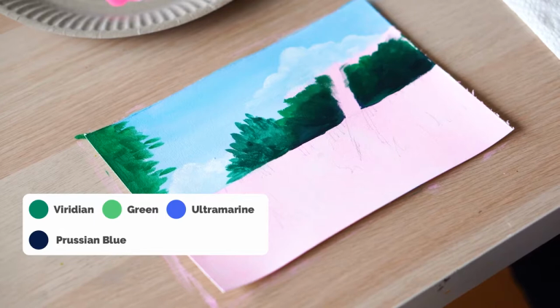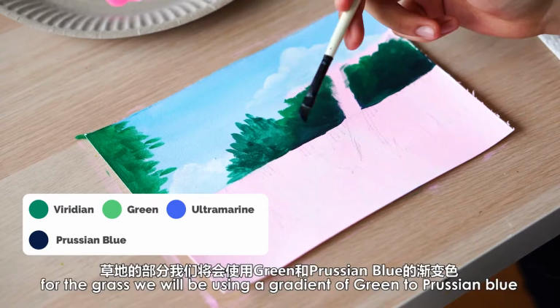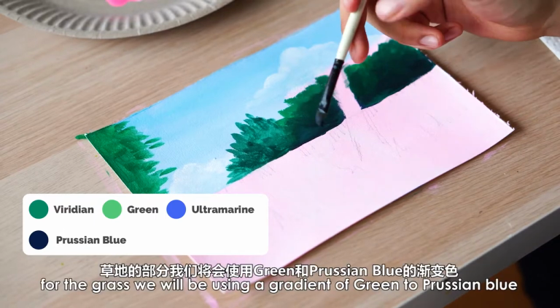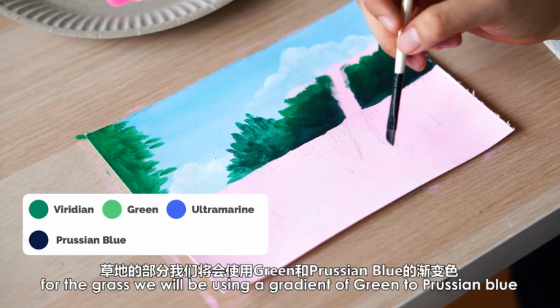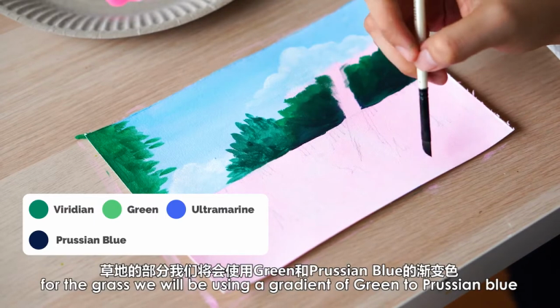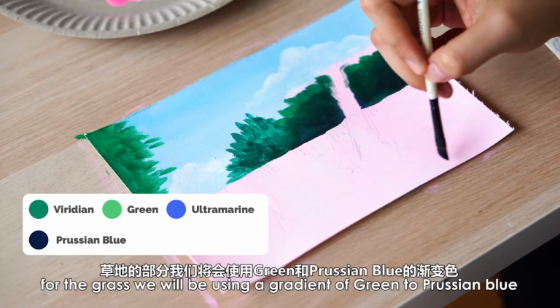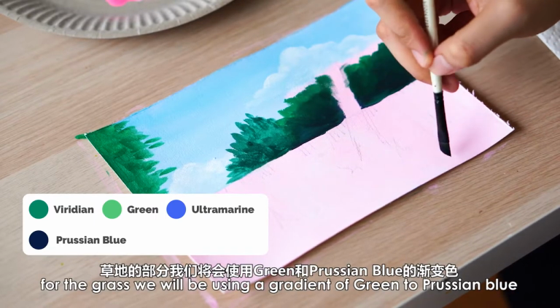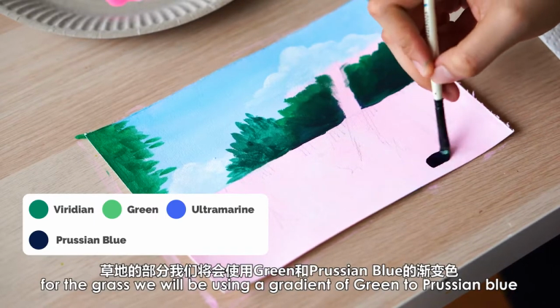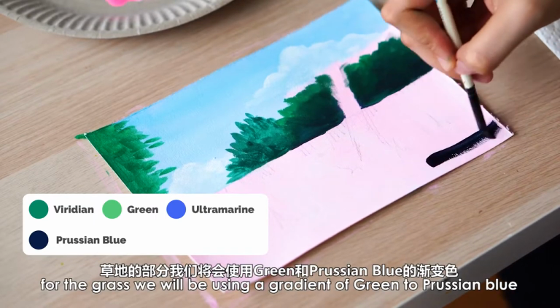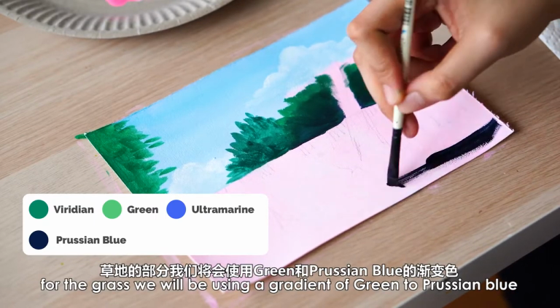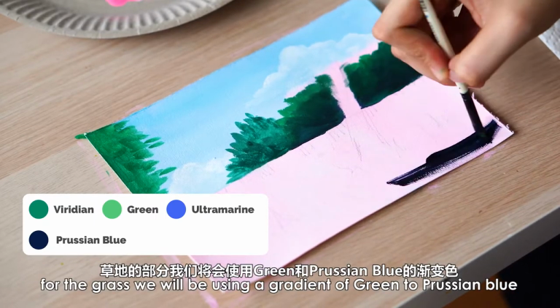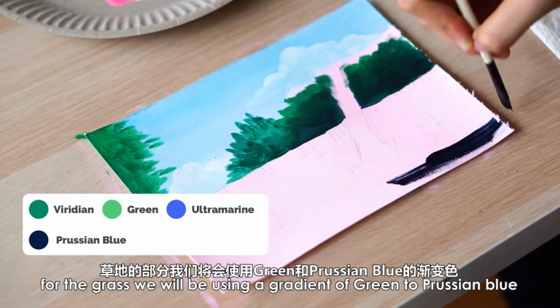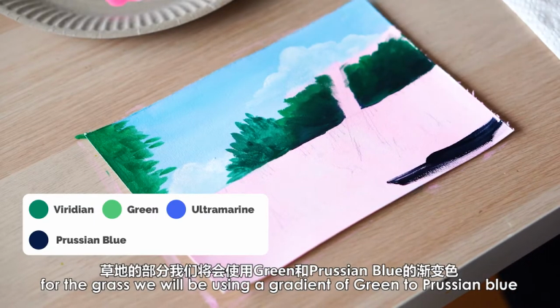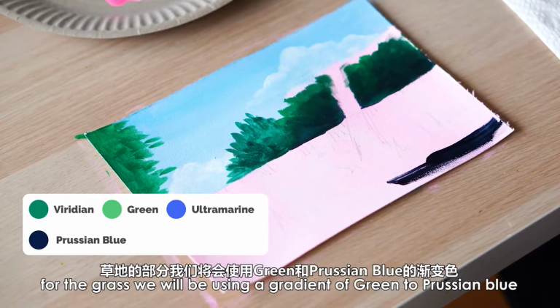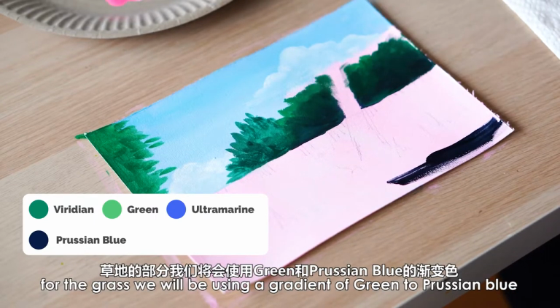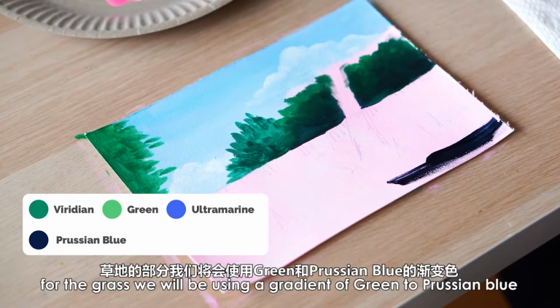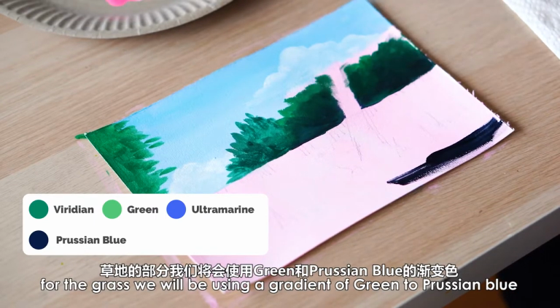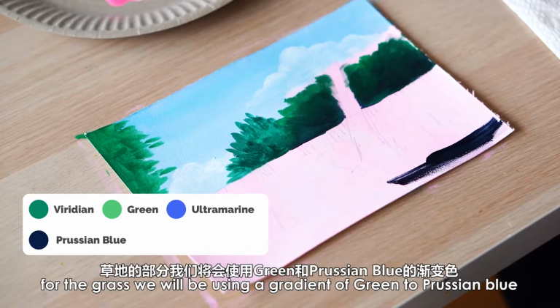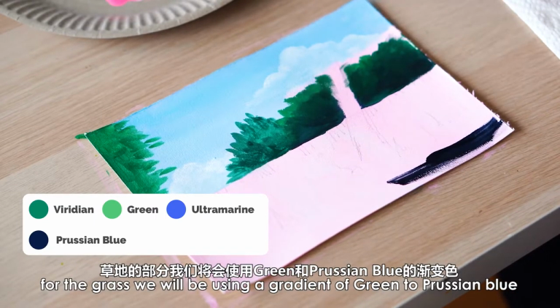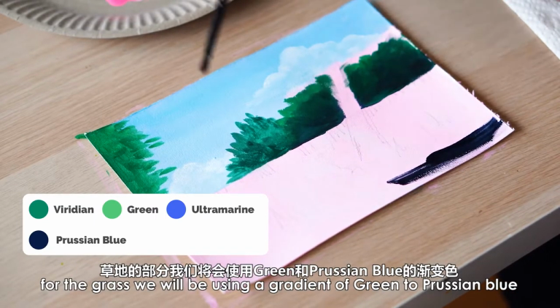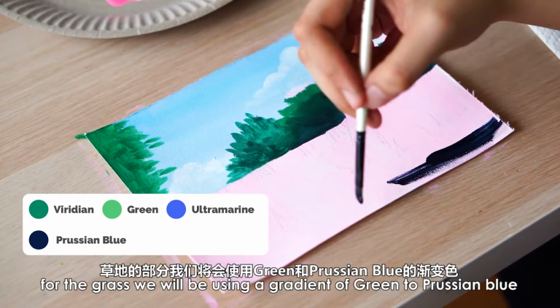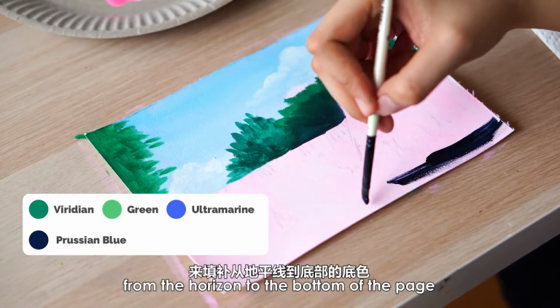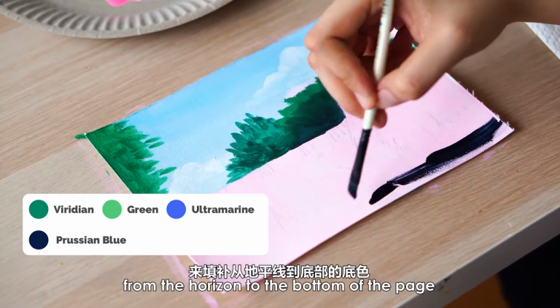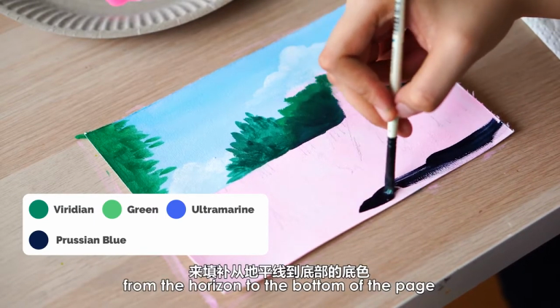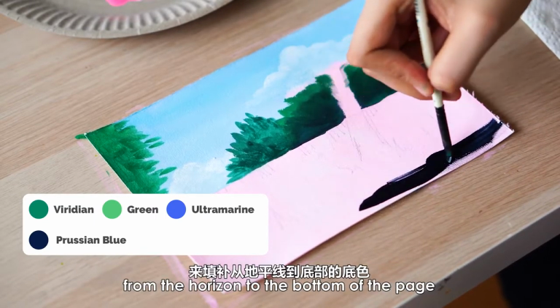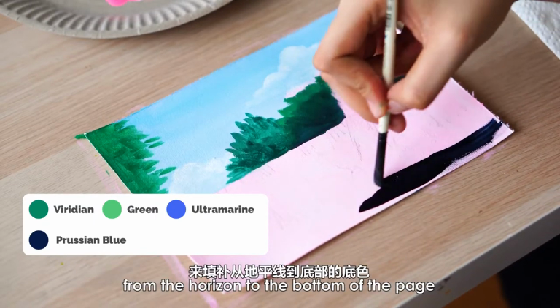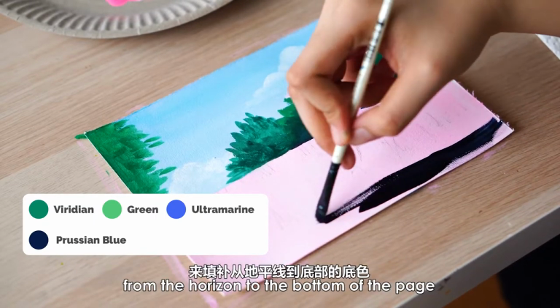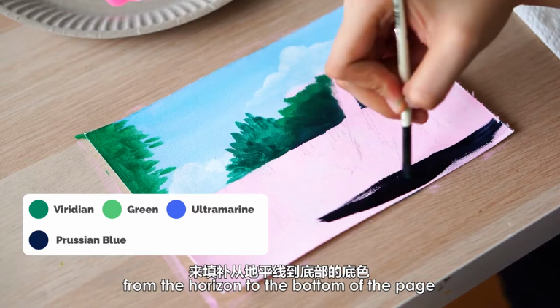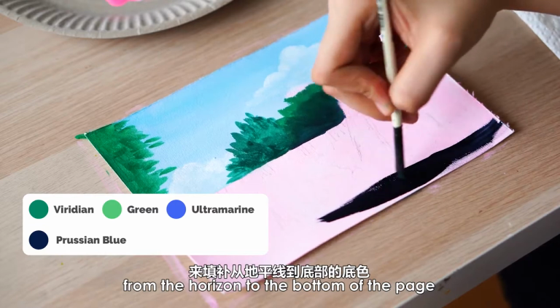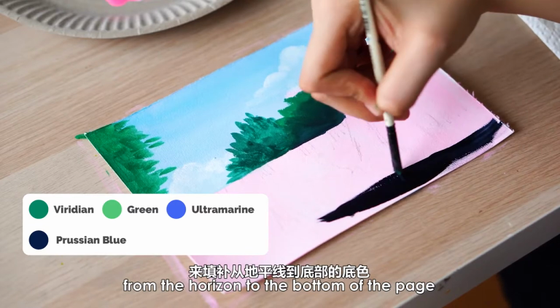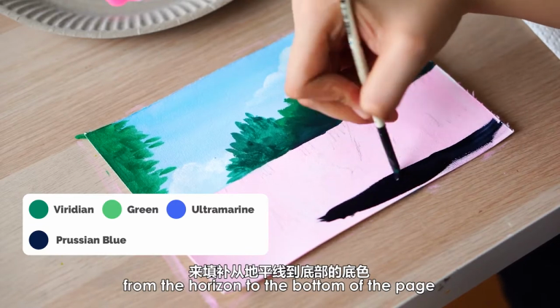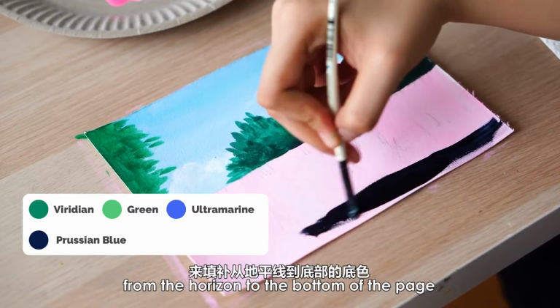For the grass, we will be using a gradient of green to Prussian blue from the horizon to the bottom of the page.